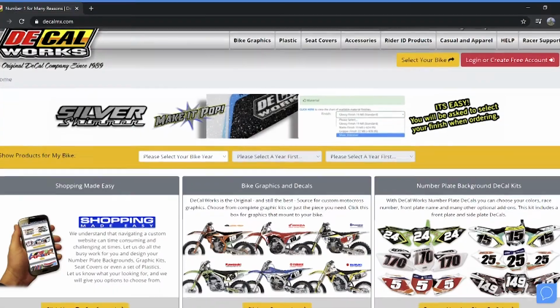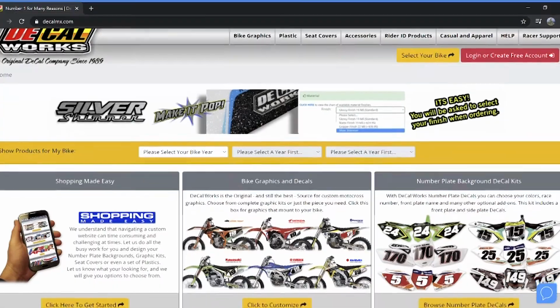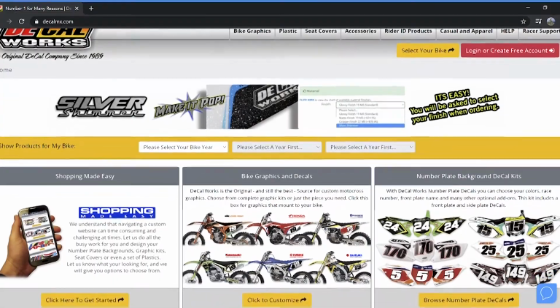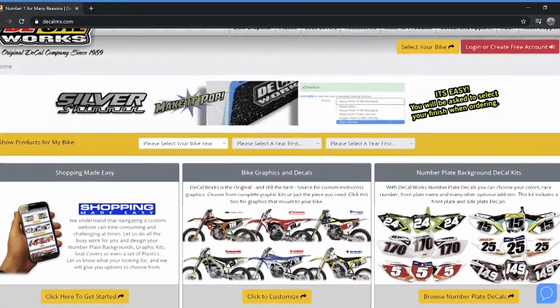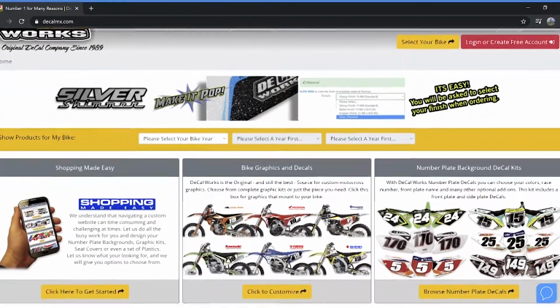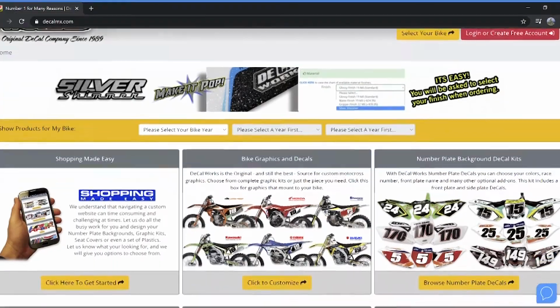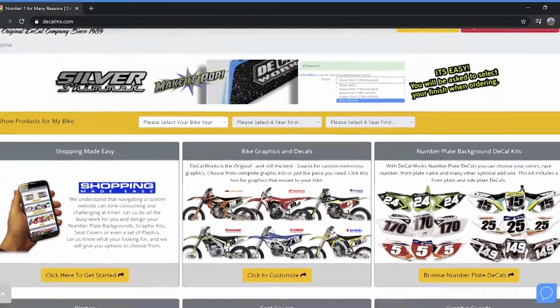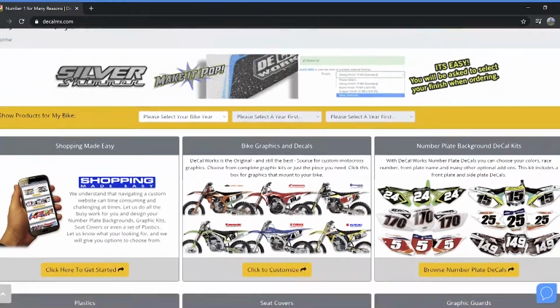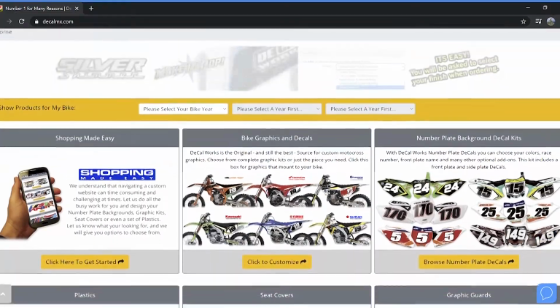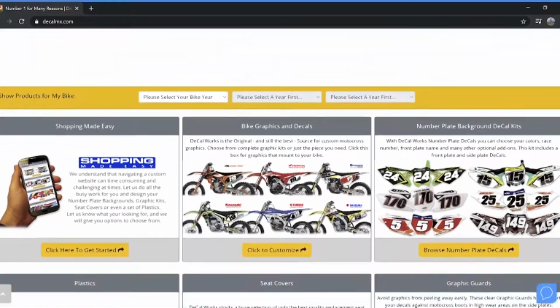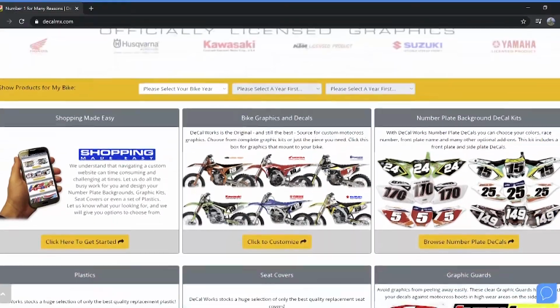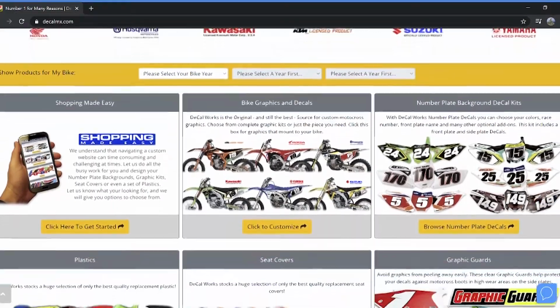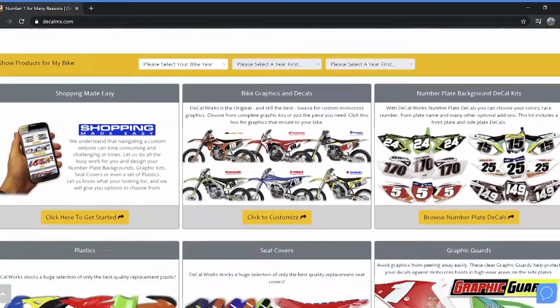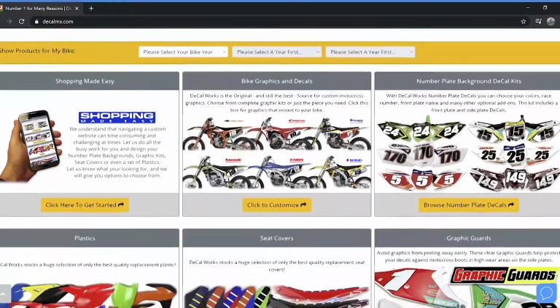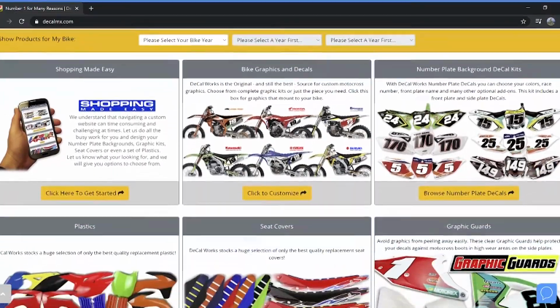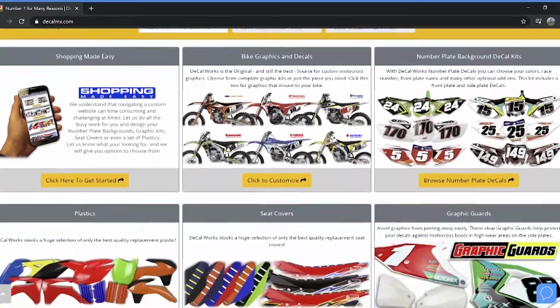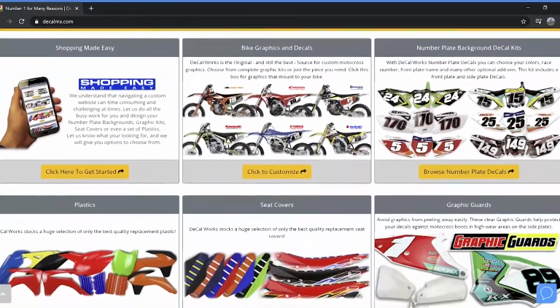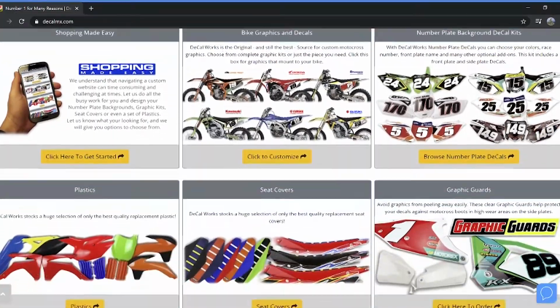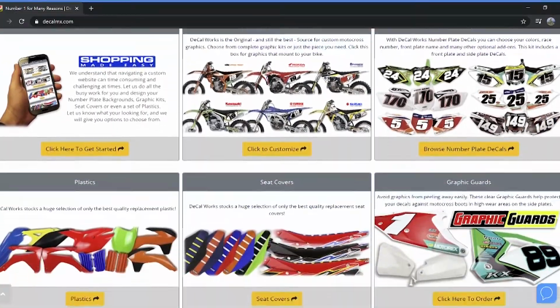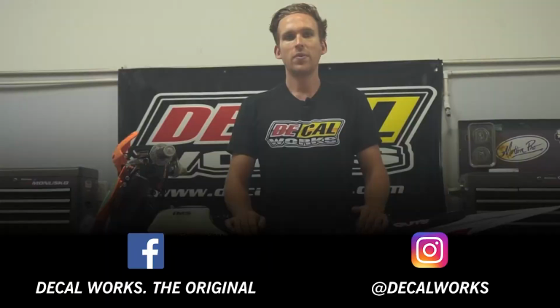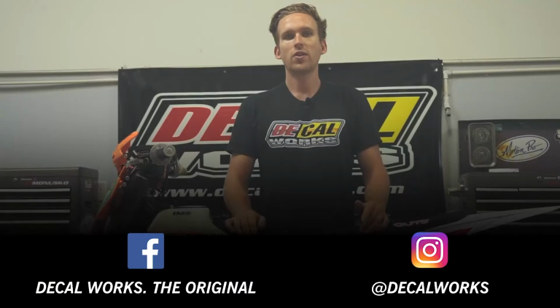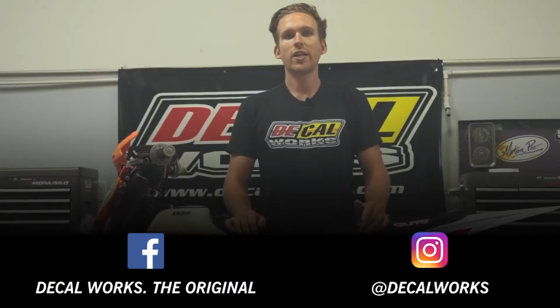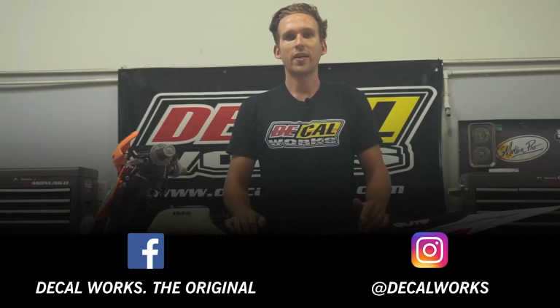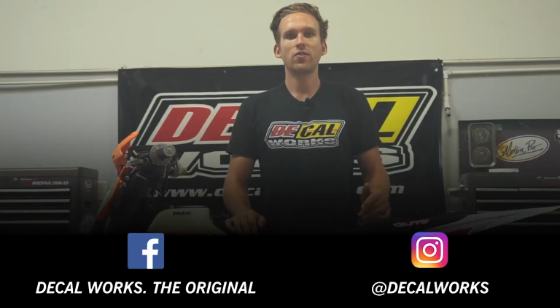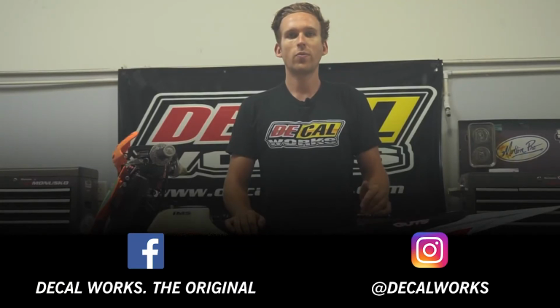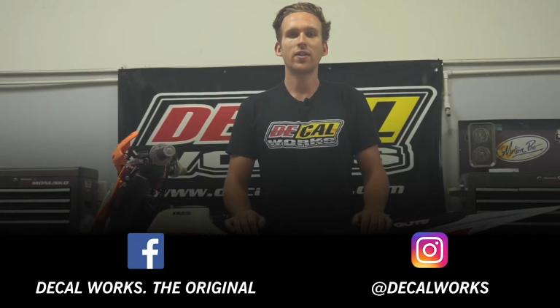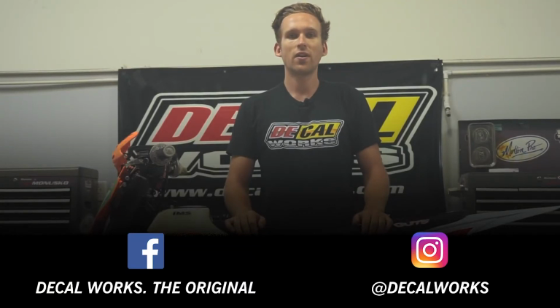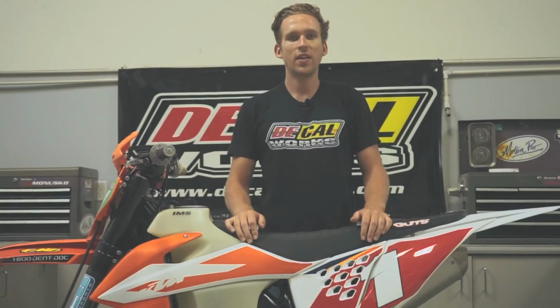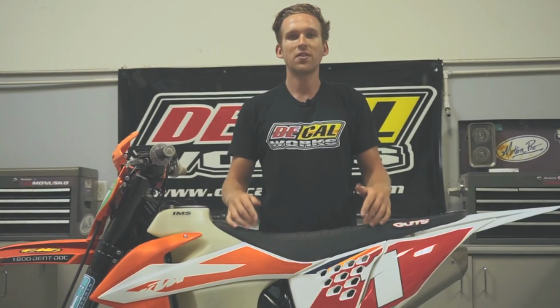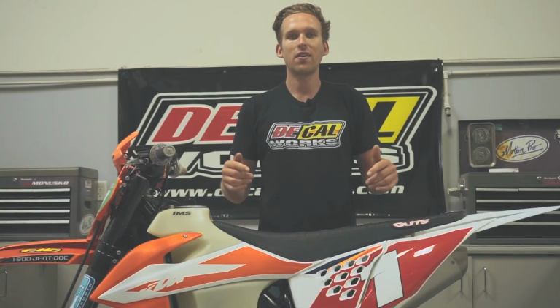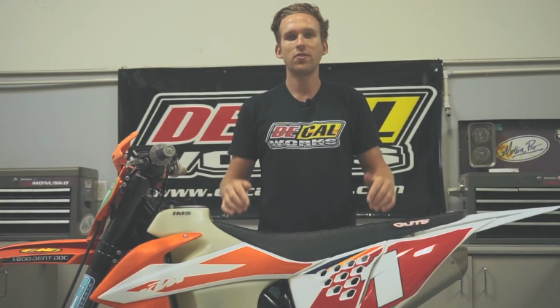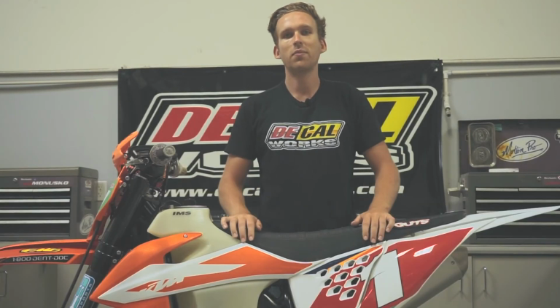Be sure to check out the DecalWorks website where you can build your own set of custom graphics, and be sure to check back soon for more install videos and how-to tips.